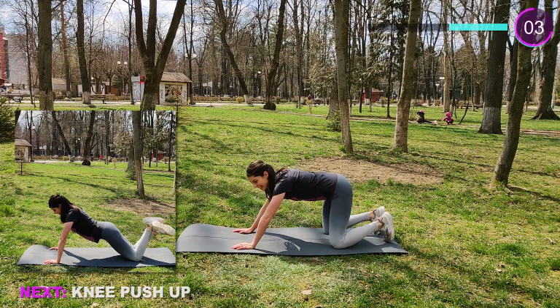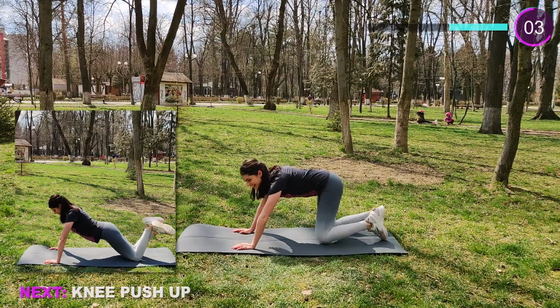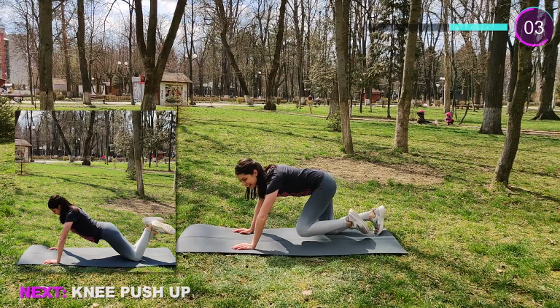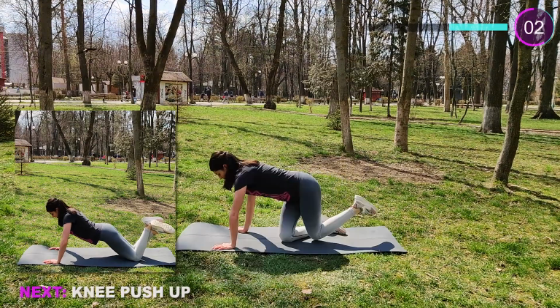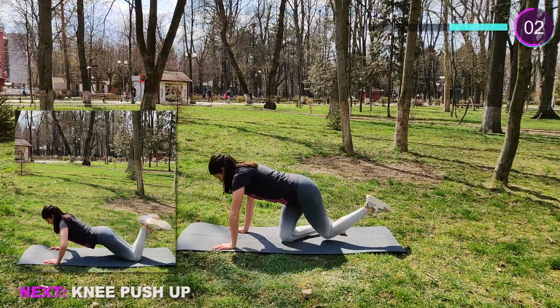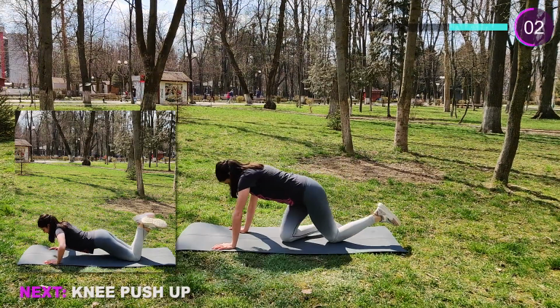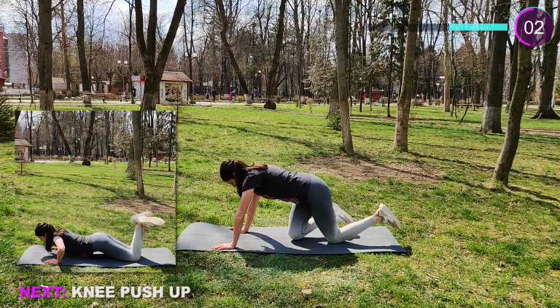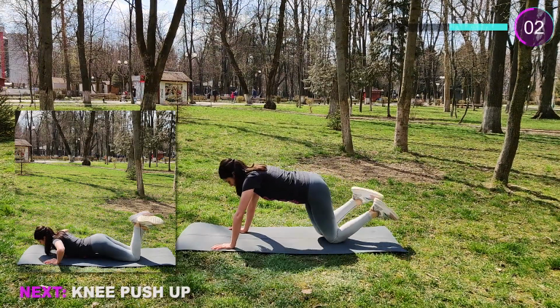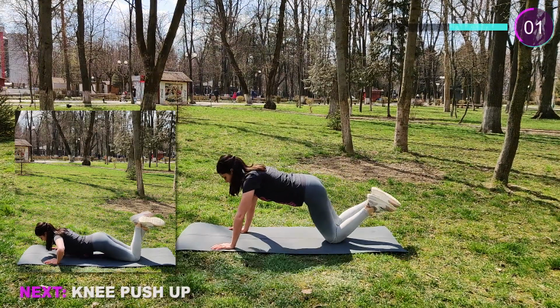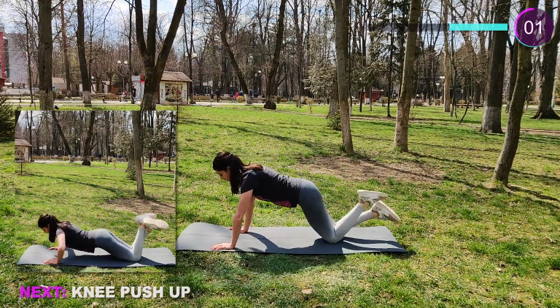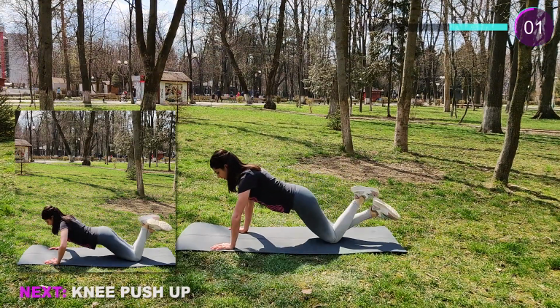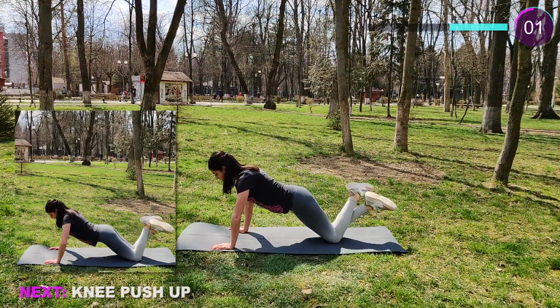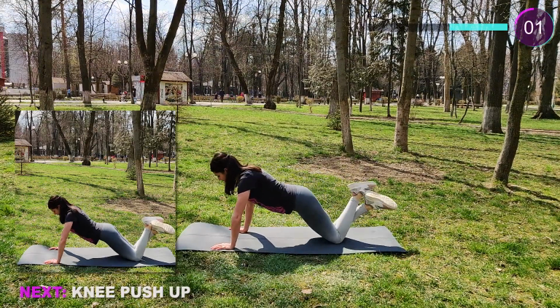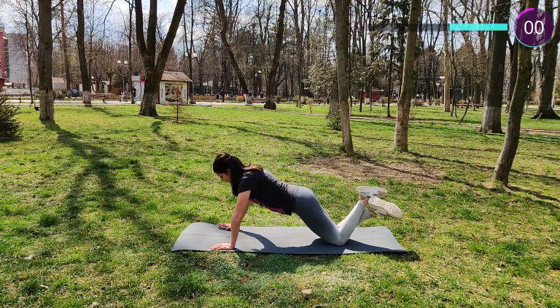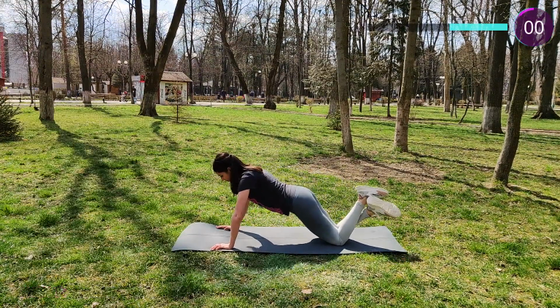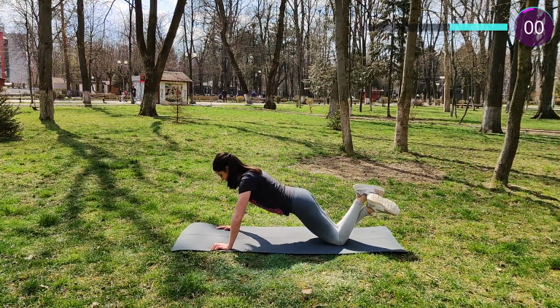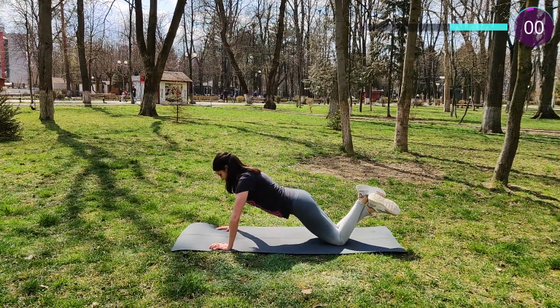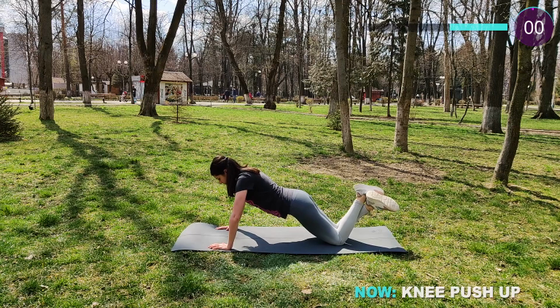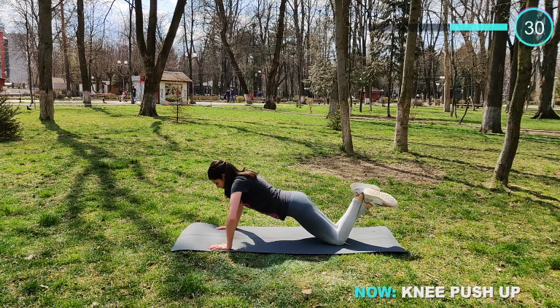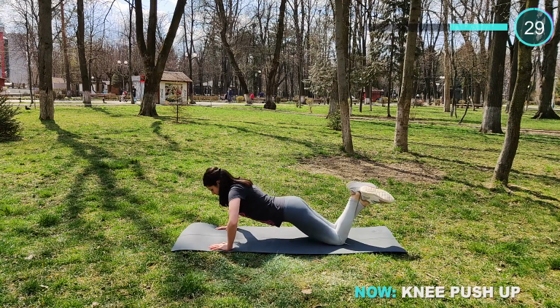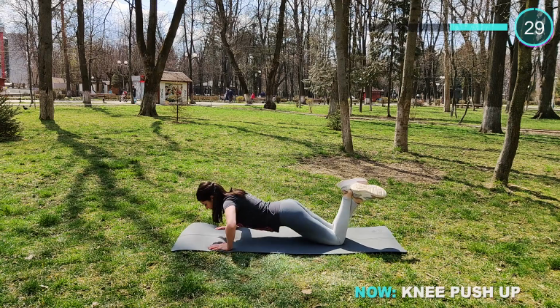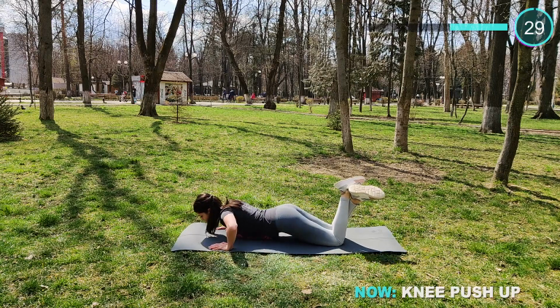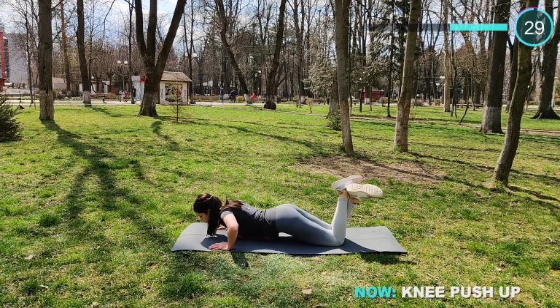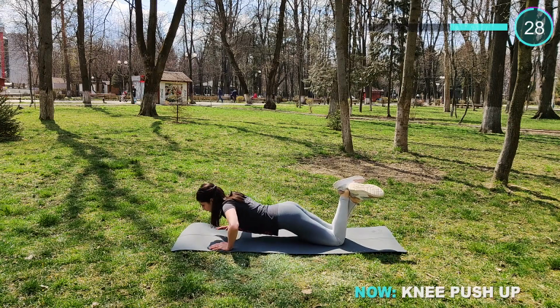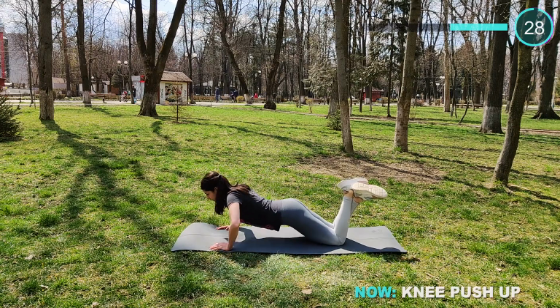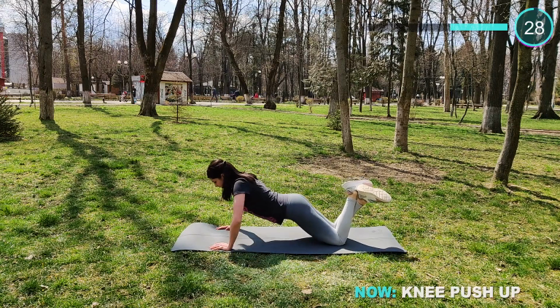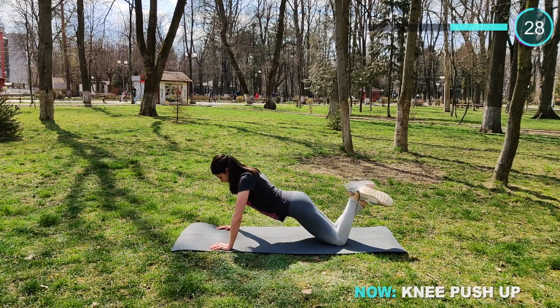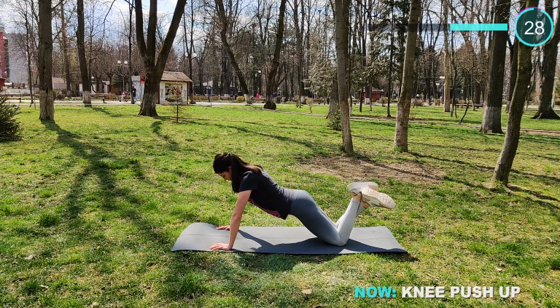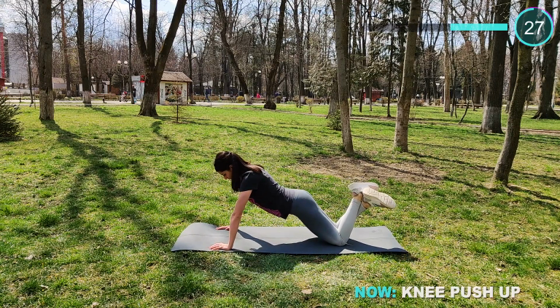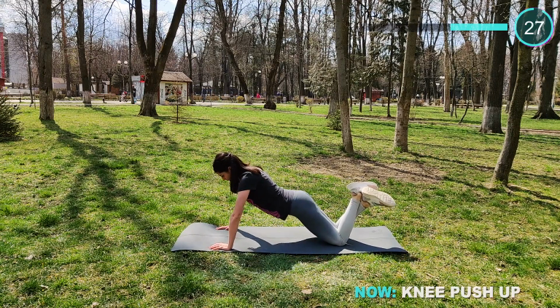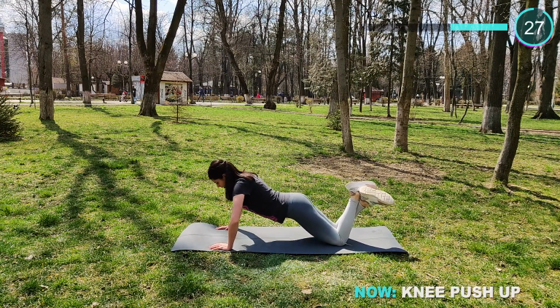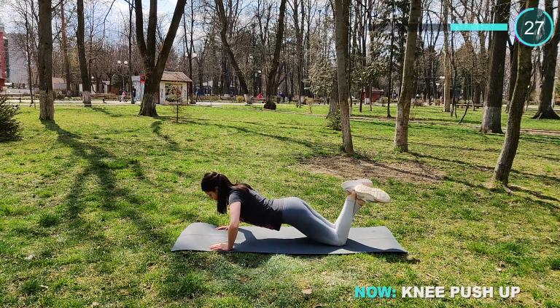Nice work guys, now we have some push-ups. You can do them on your knees as I do, or you can do the normal ones — as you feel.